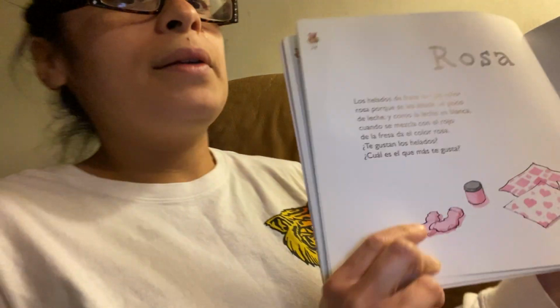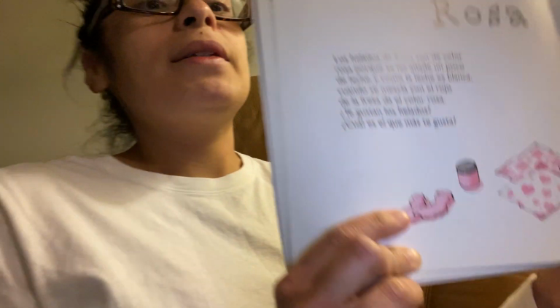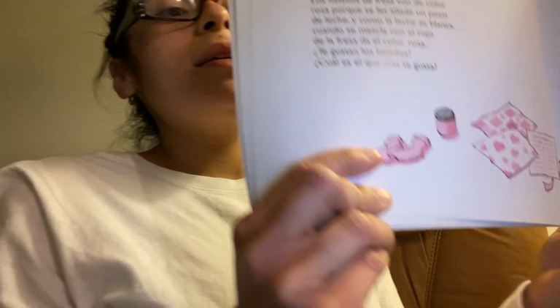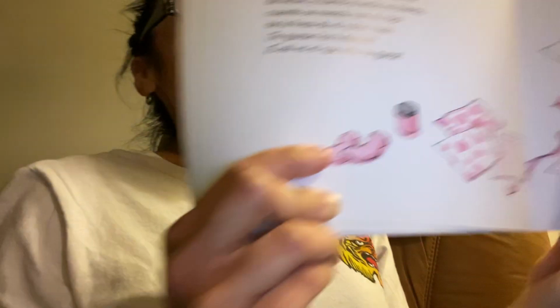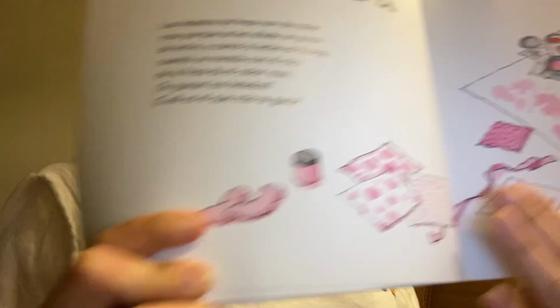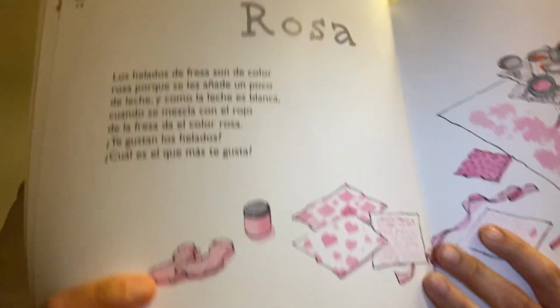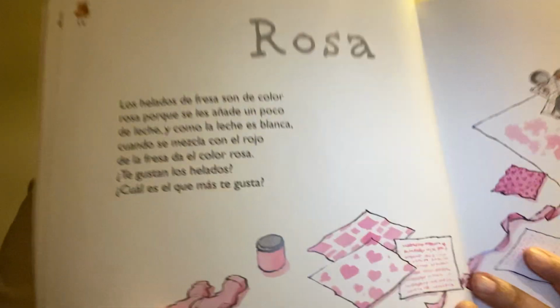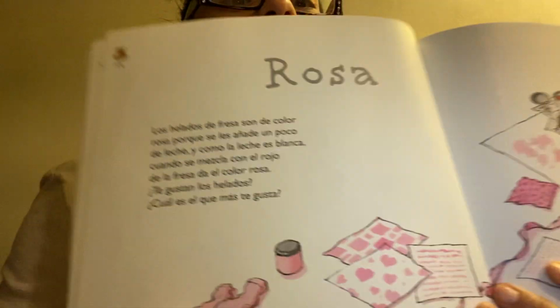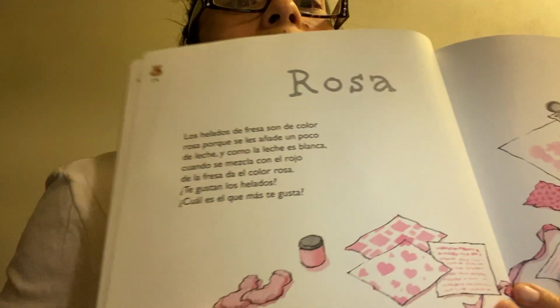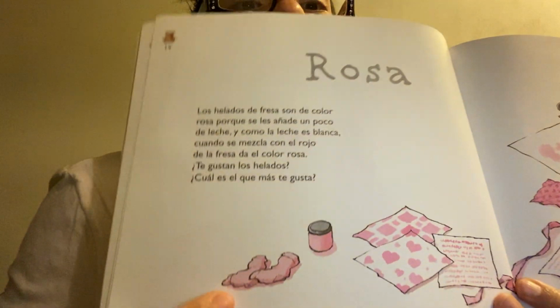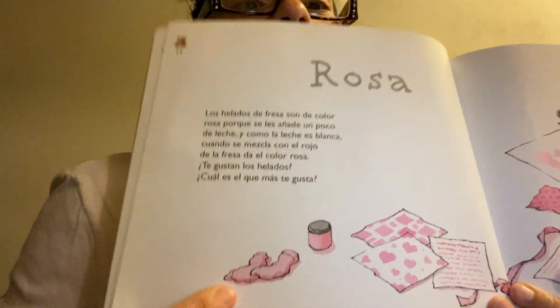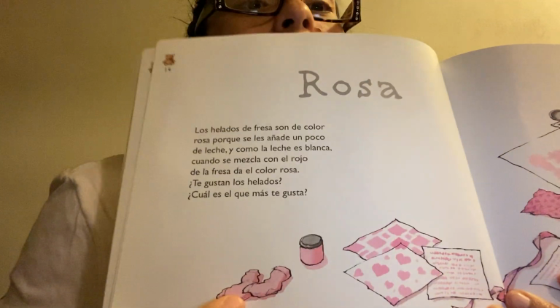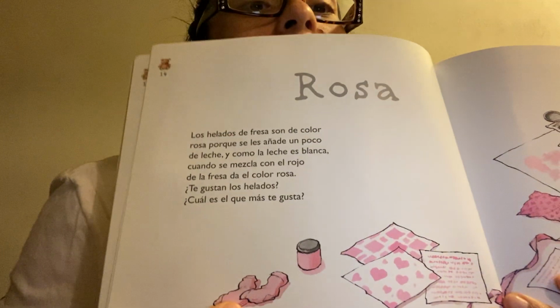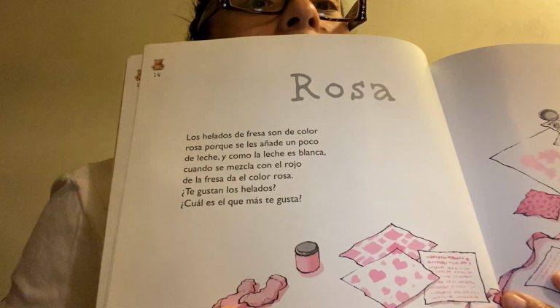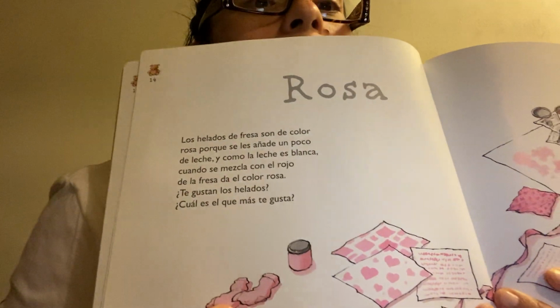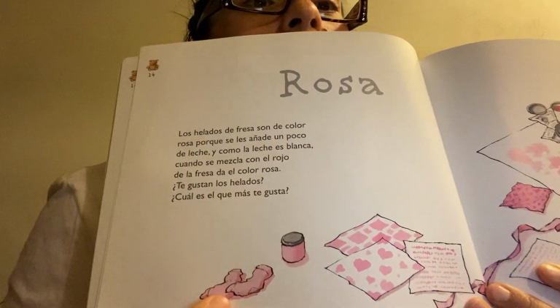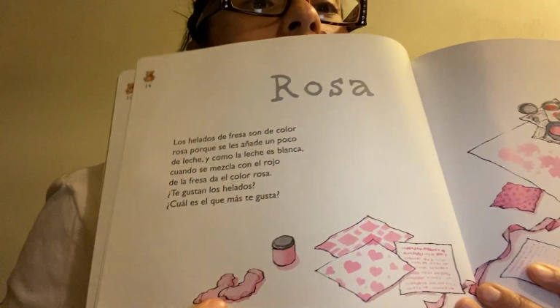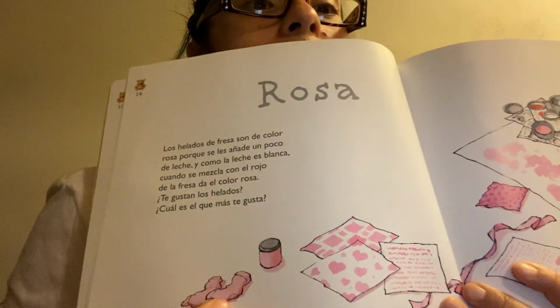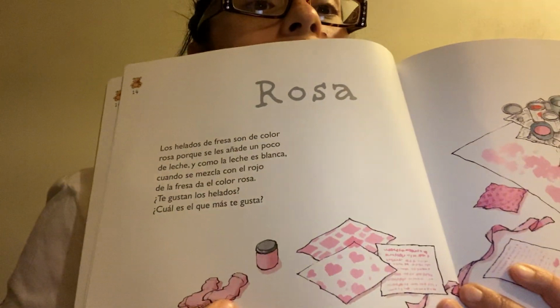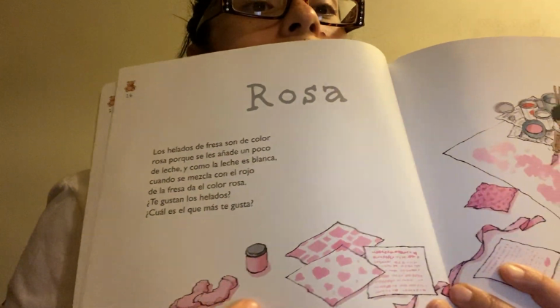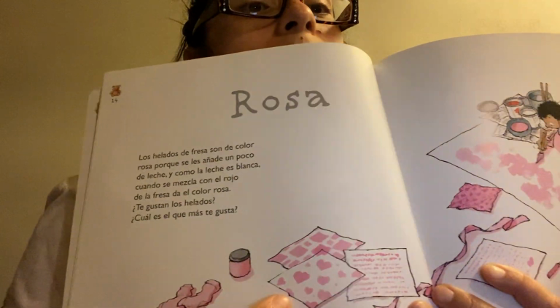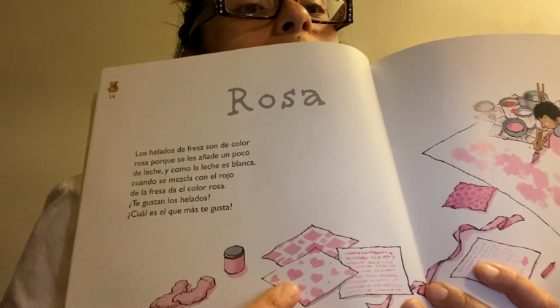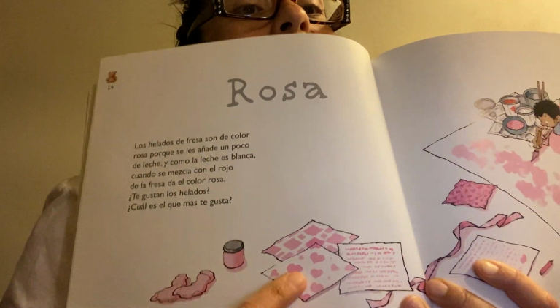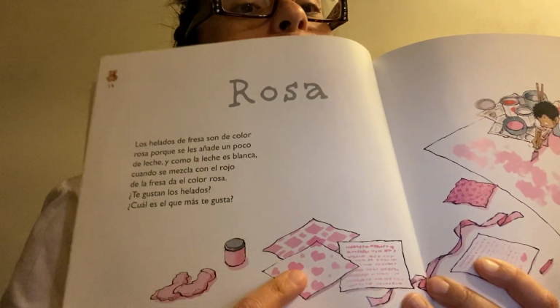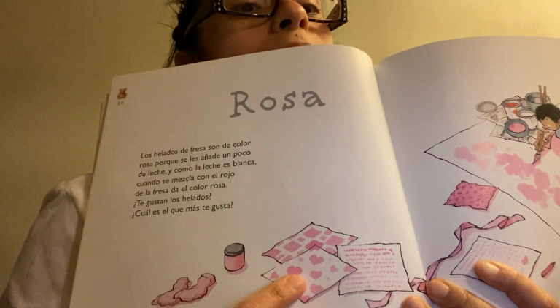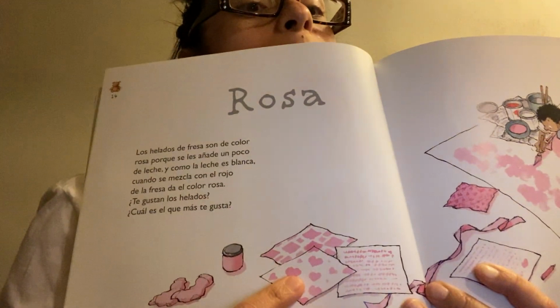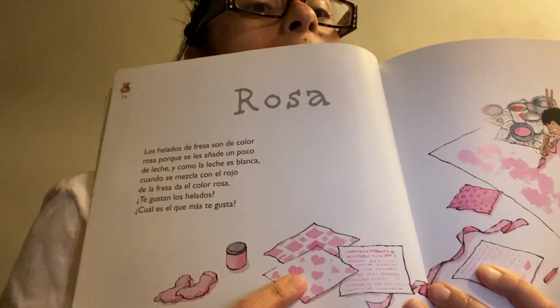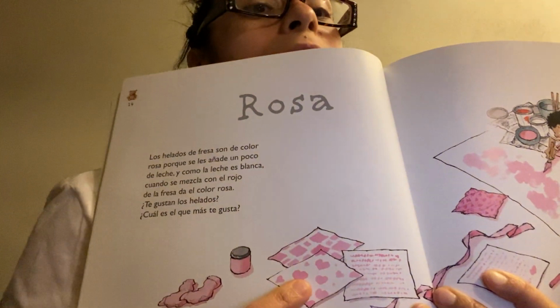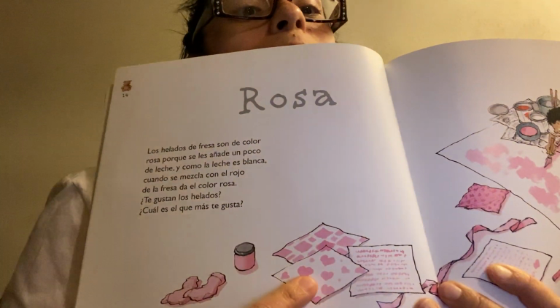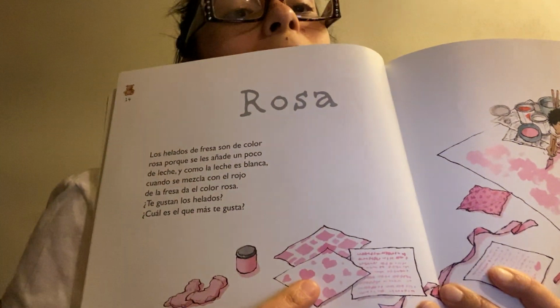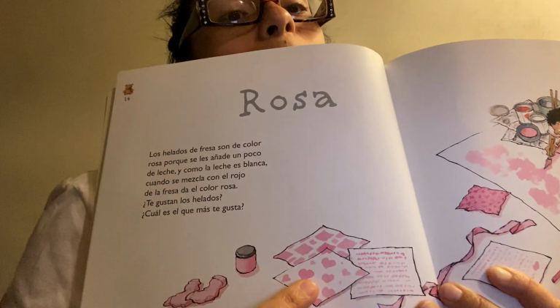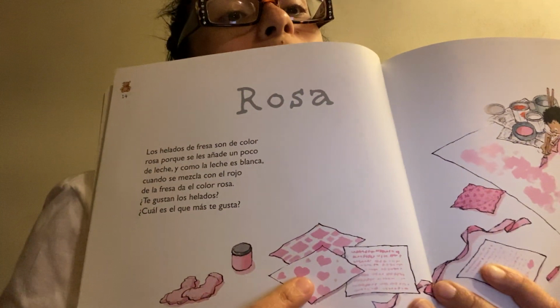Let's see what kind of pink stuff we have. We have pink socks. Some pink pretty patterned paper.